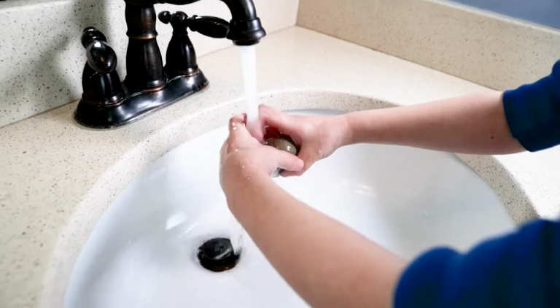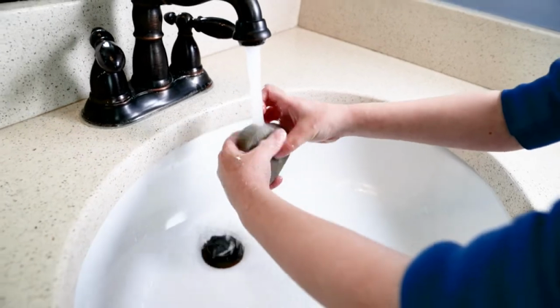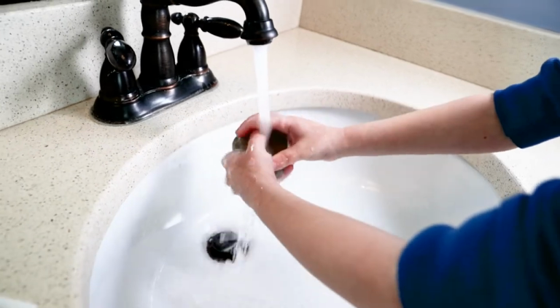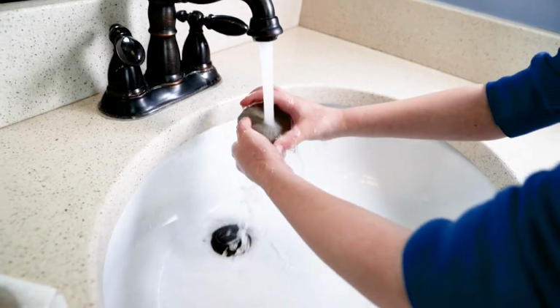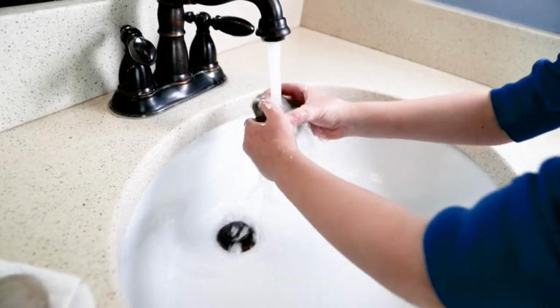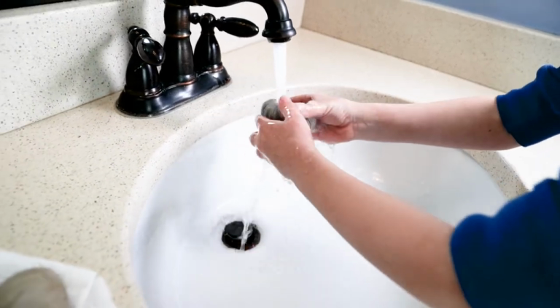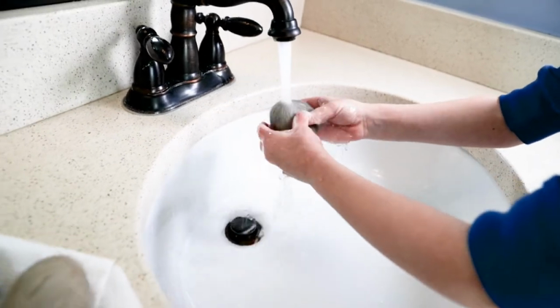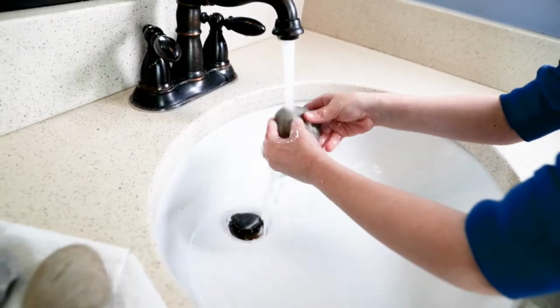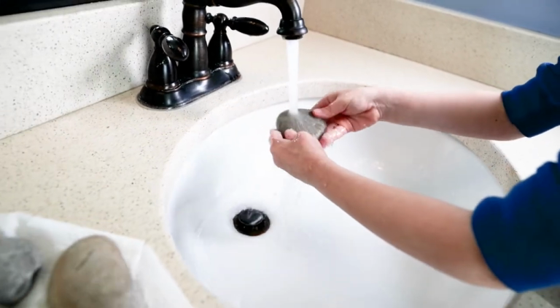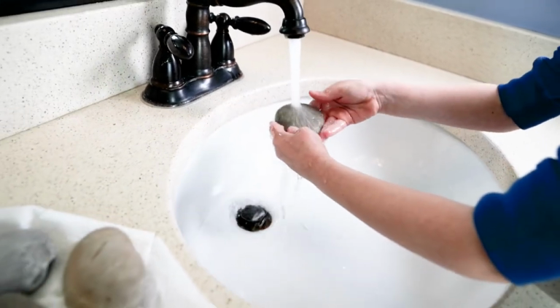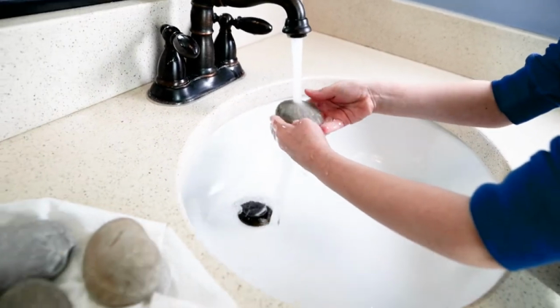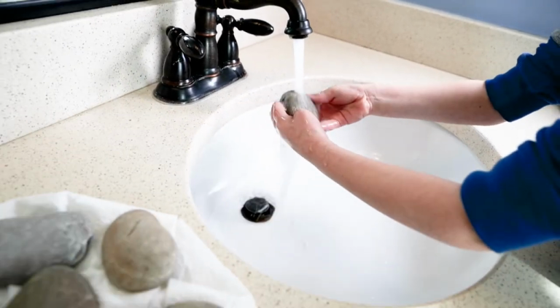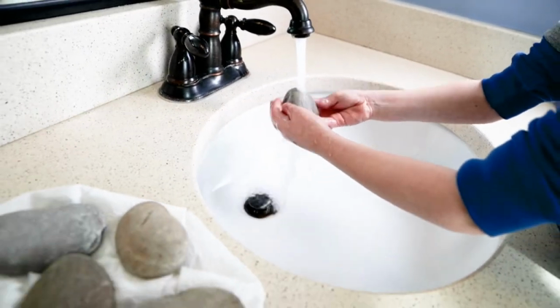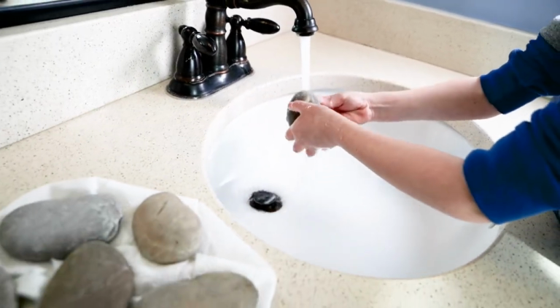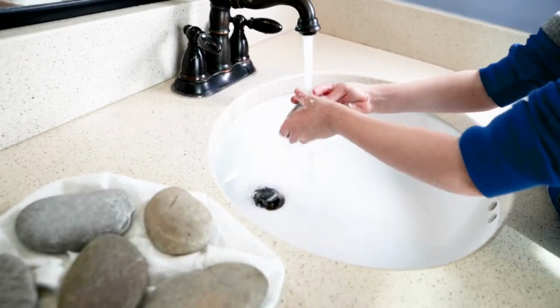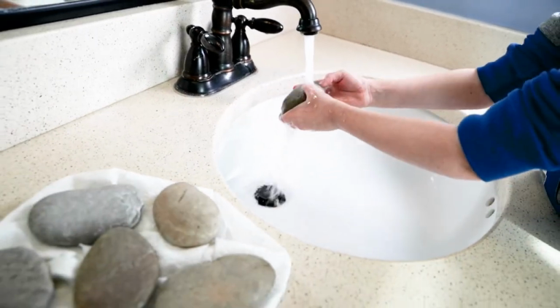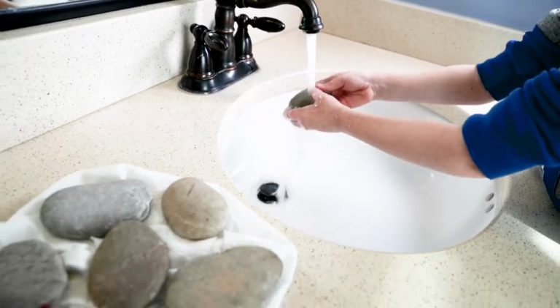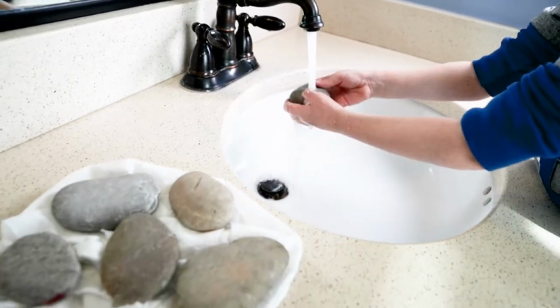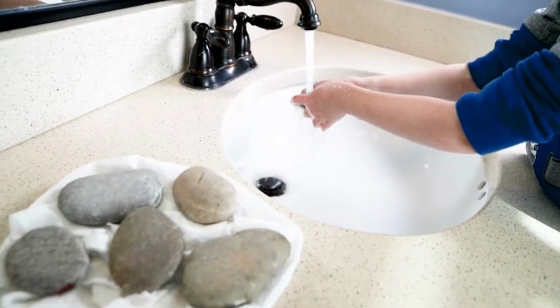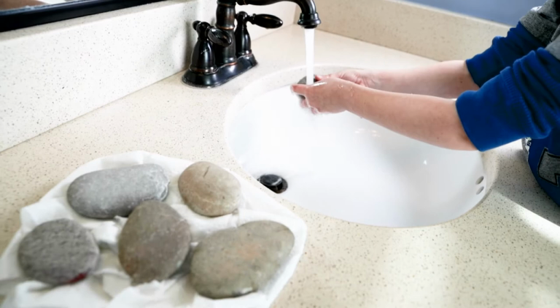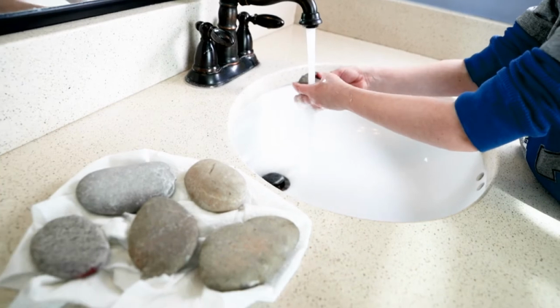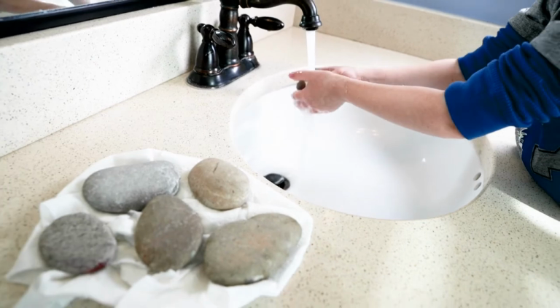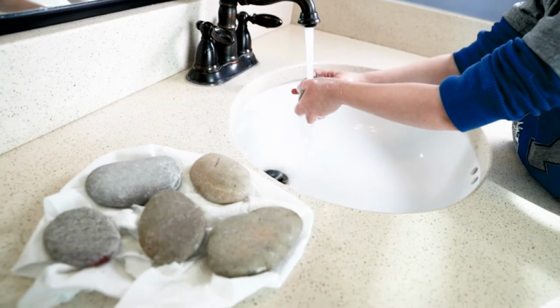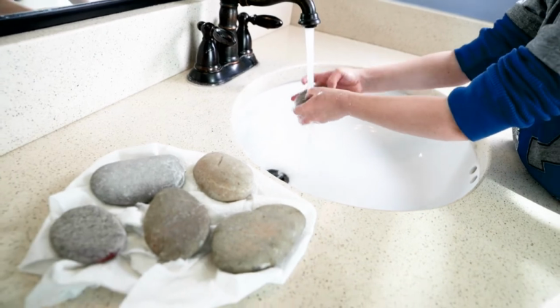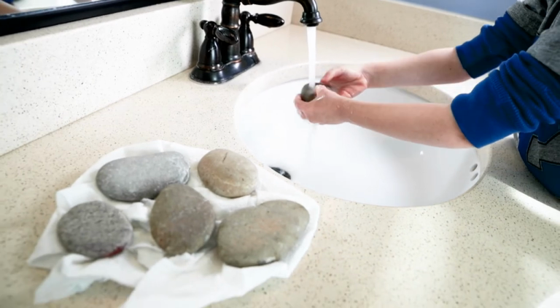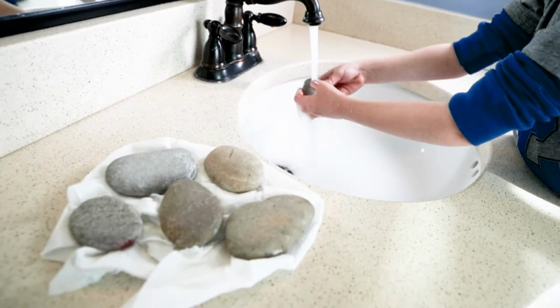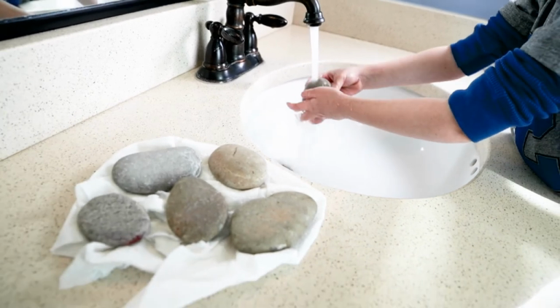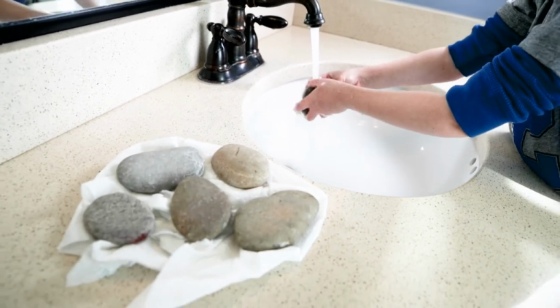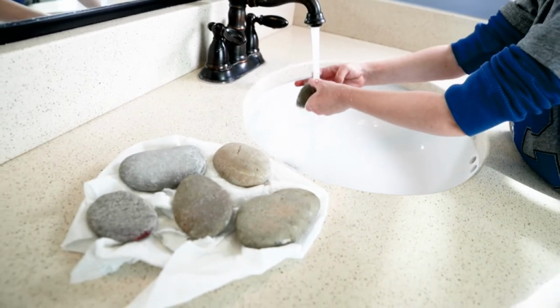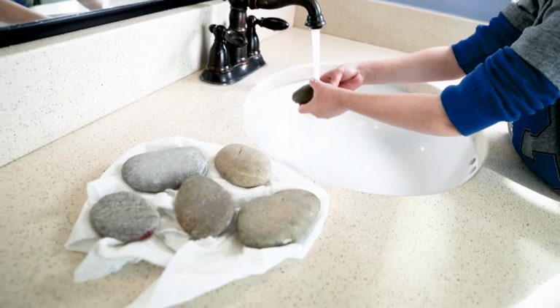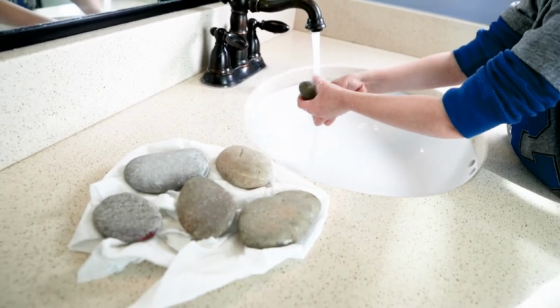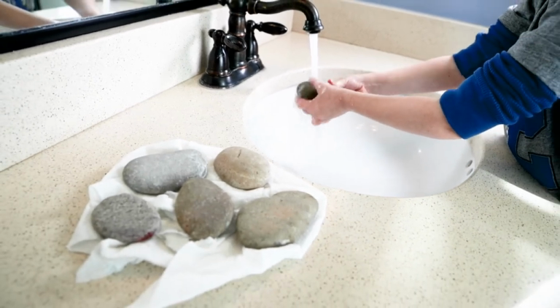A good place to begin is to clean your rocks with warm water. Be sure to scrub off all the dirt and dust, as paint doesn't stick to the surfaces all too well.